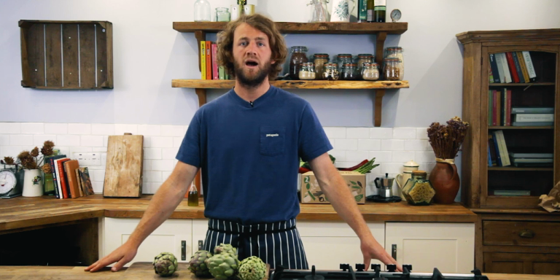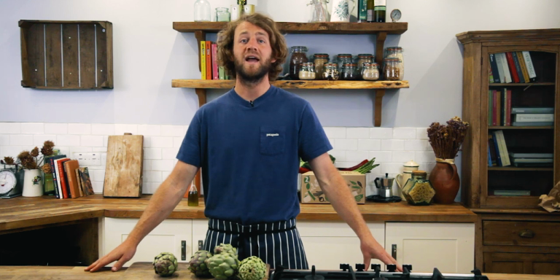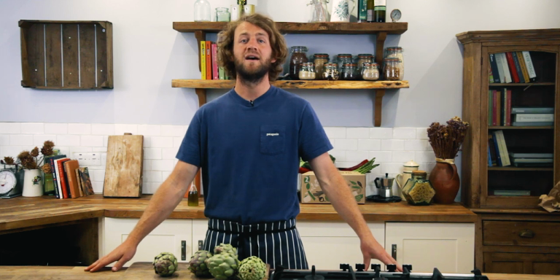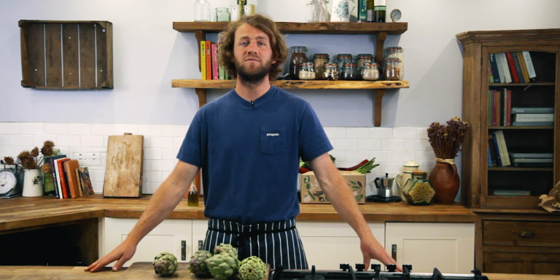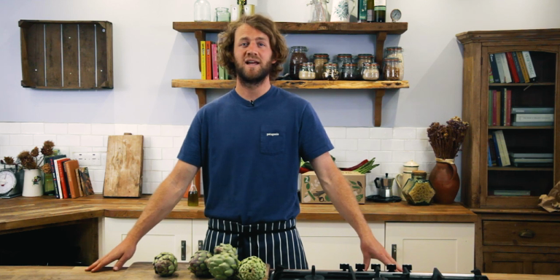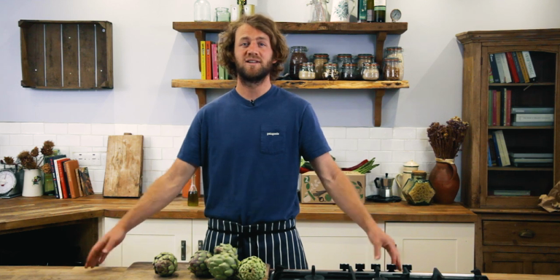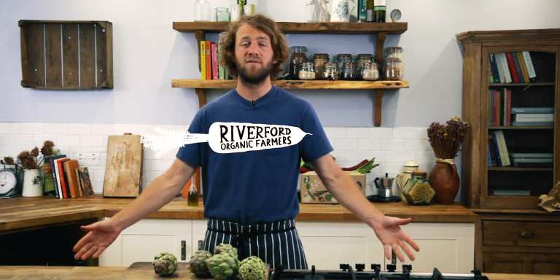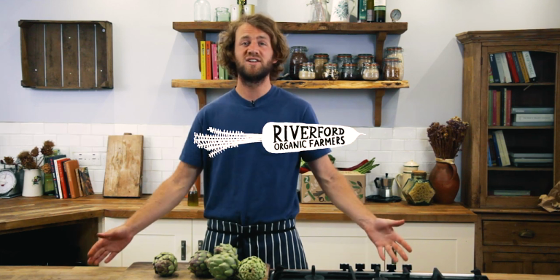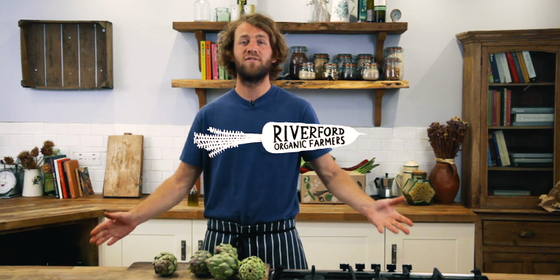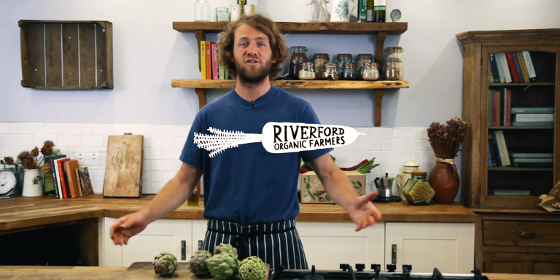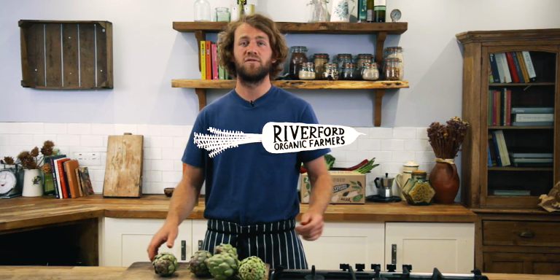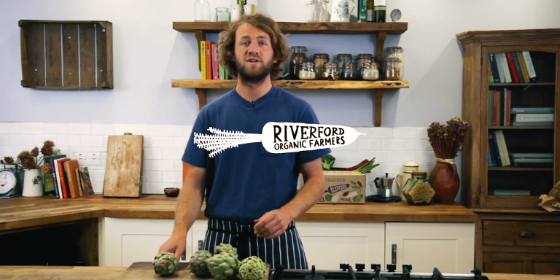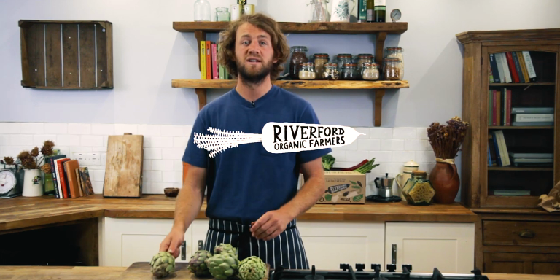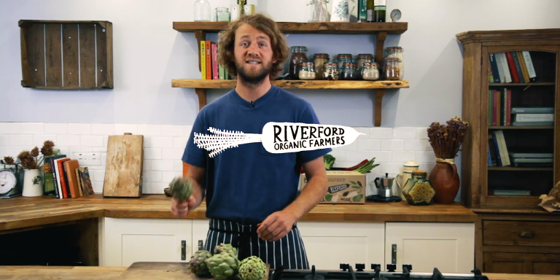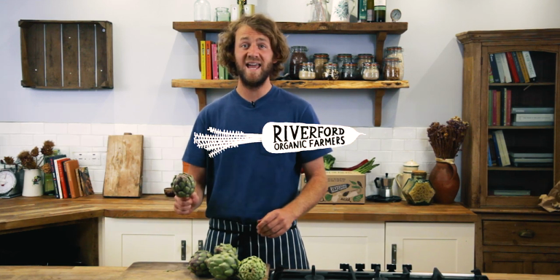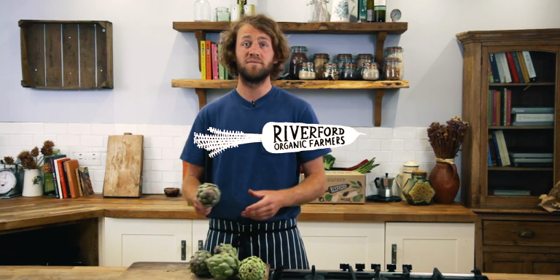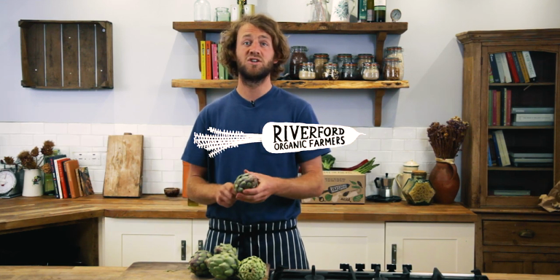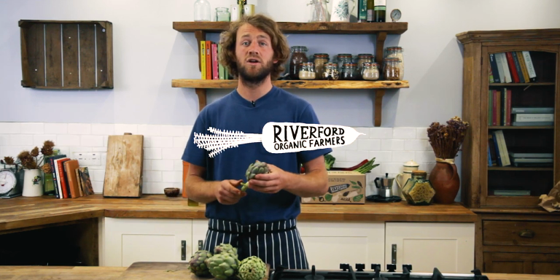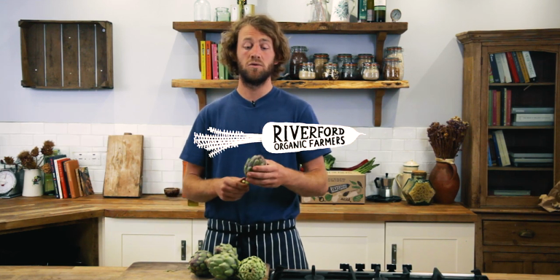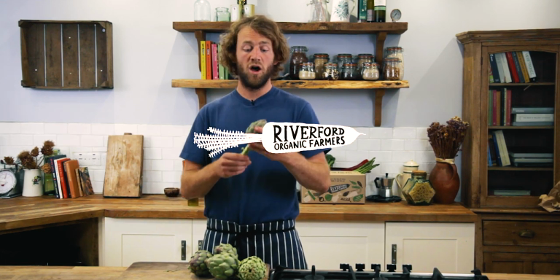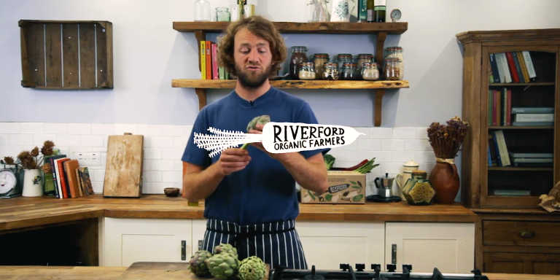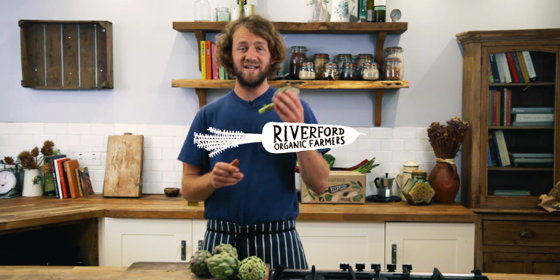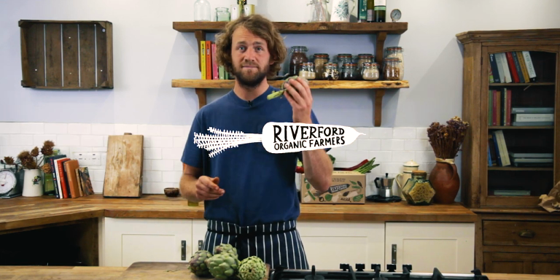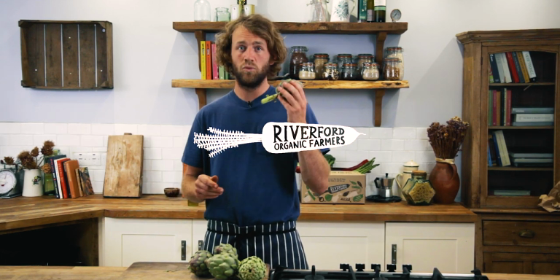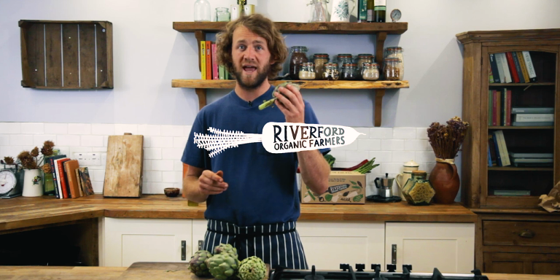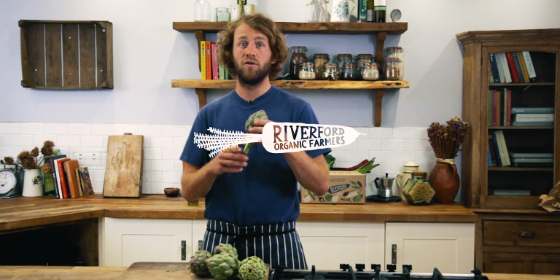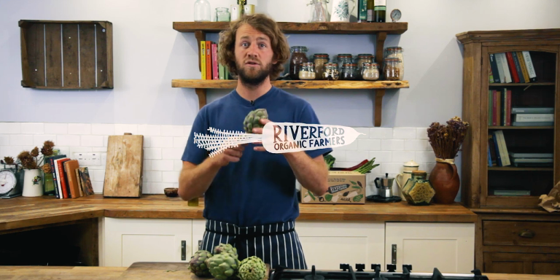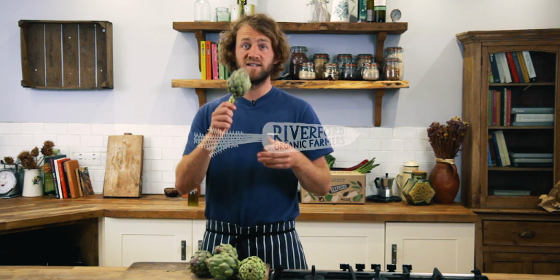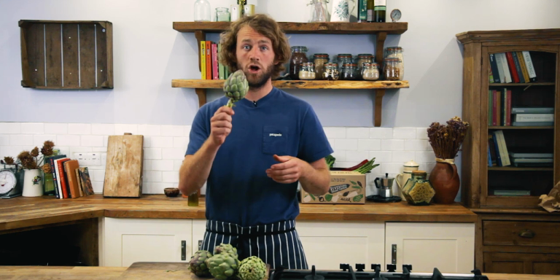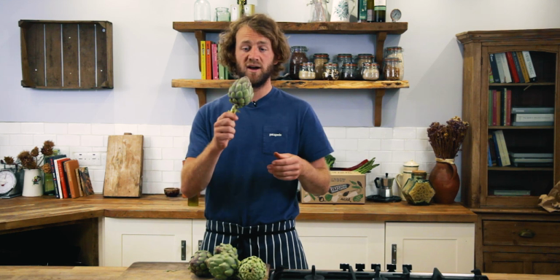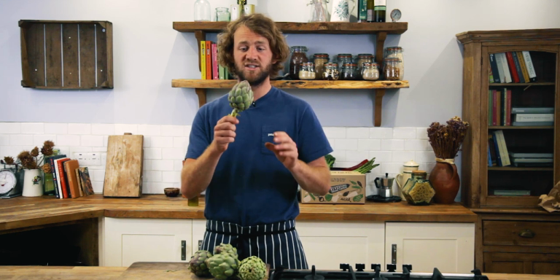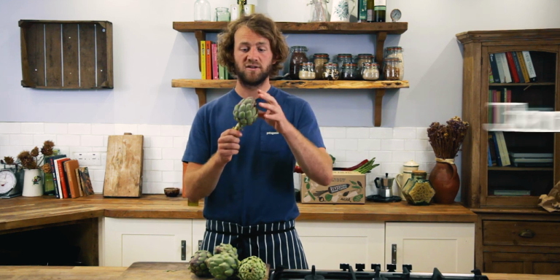Hi, I'm James. I'm the event chef here at Riverford. Today I'm going to show you a really simple way of using globe artichokes.